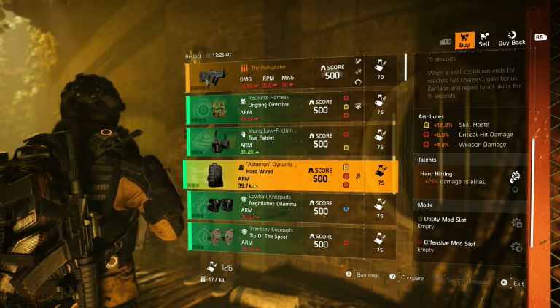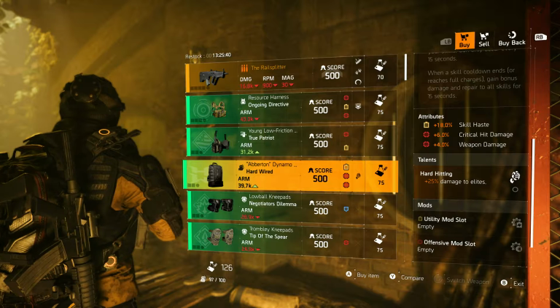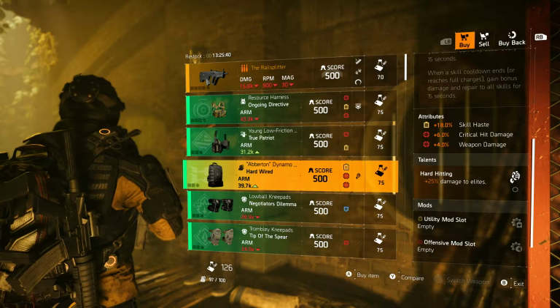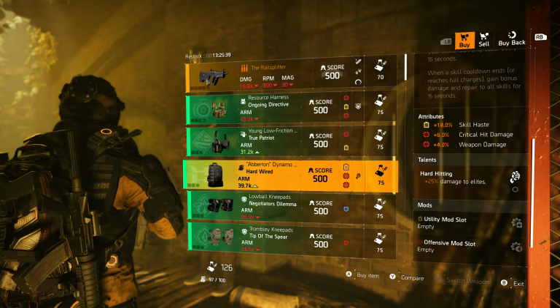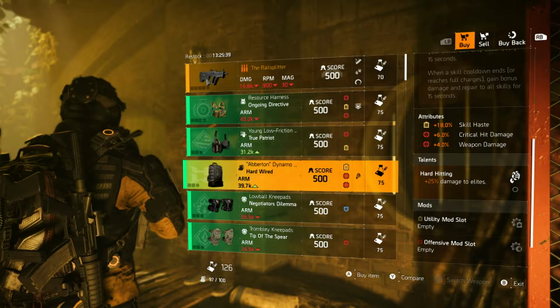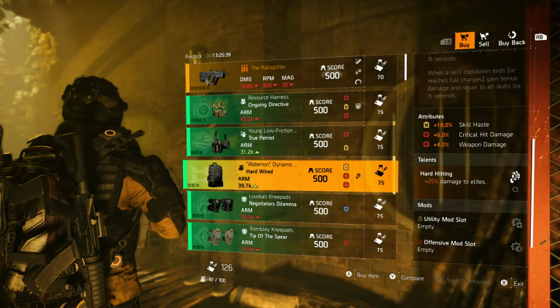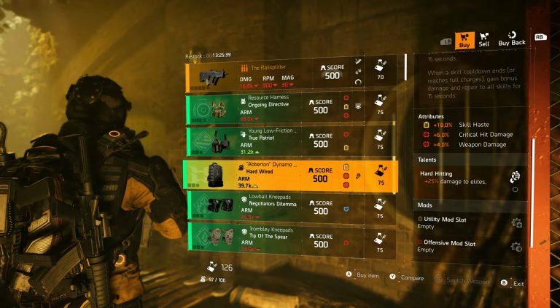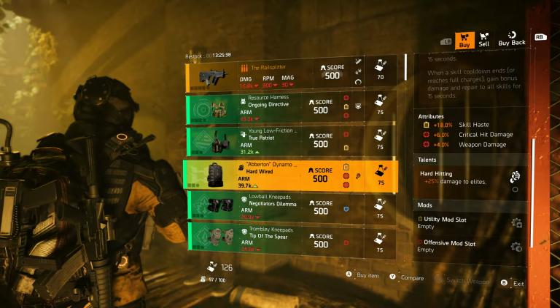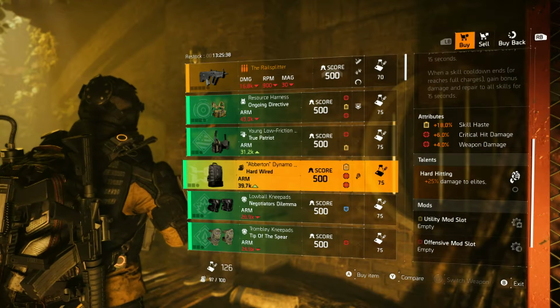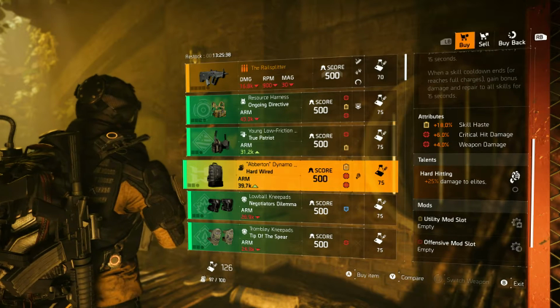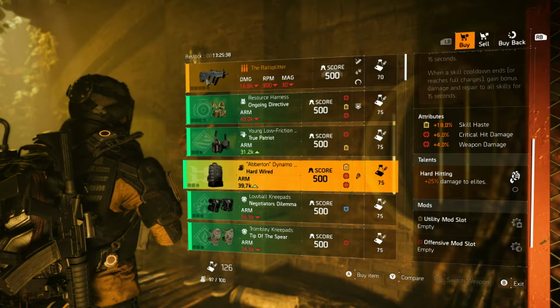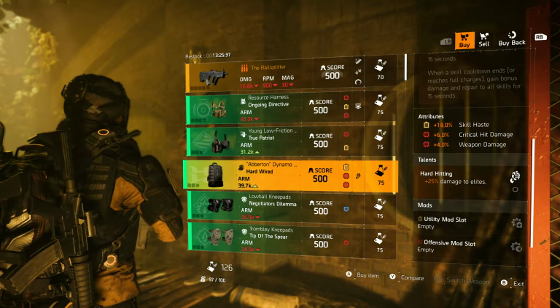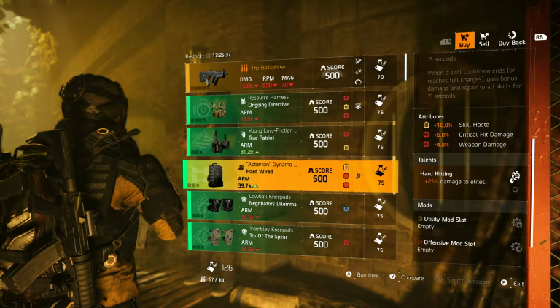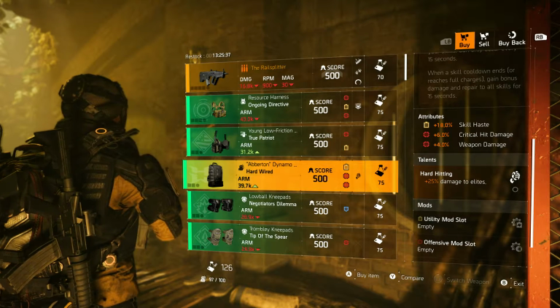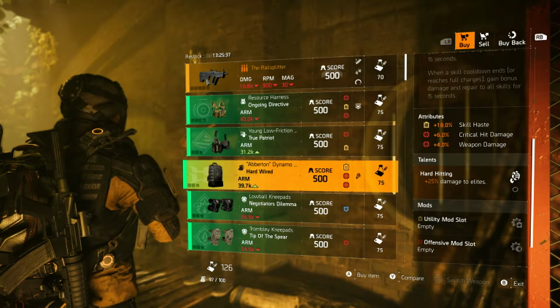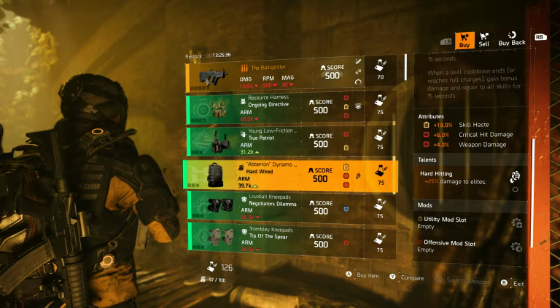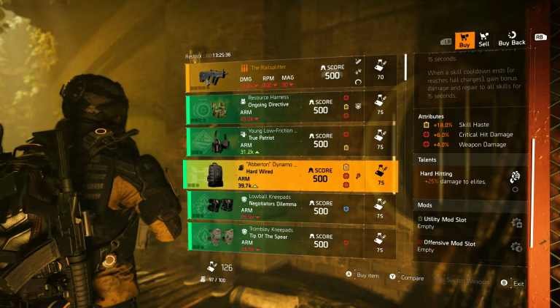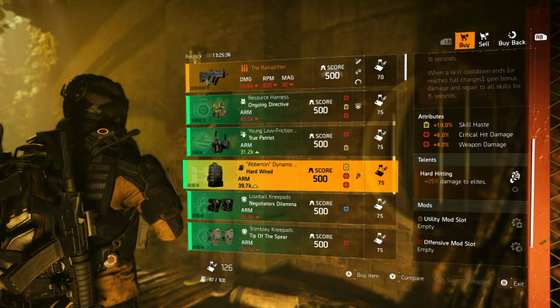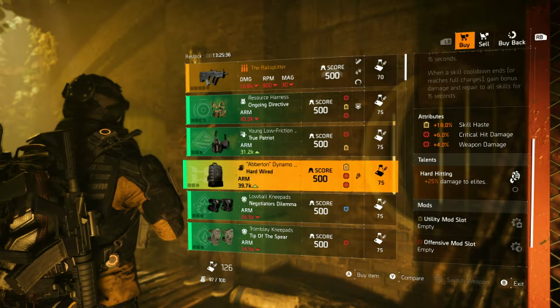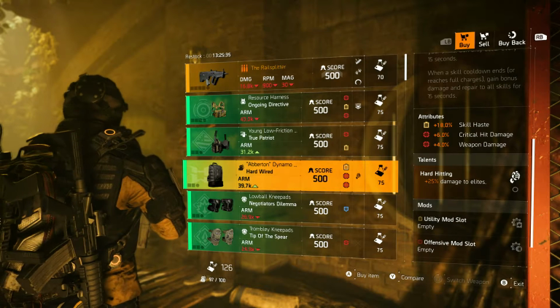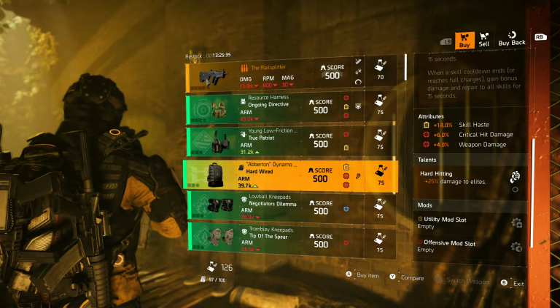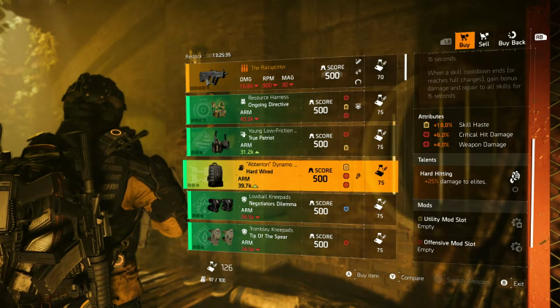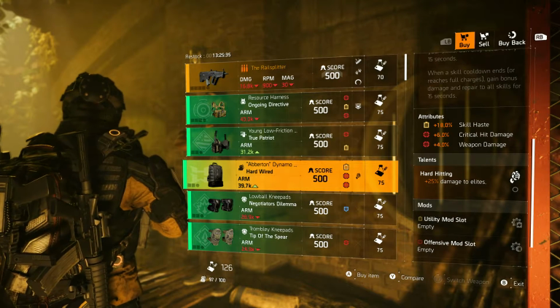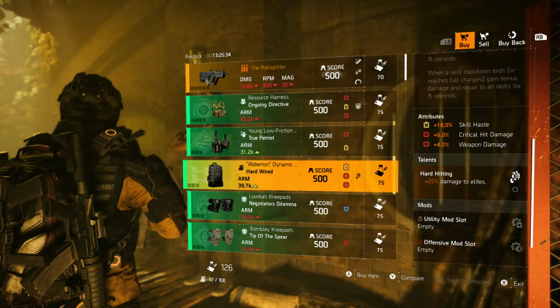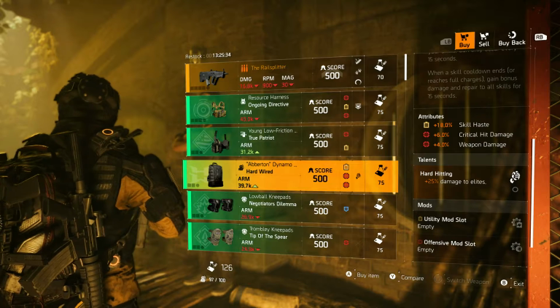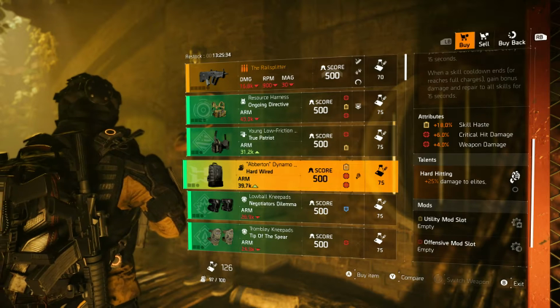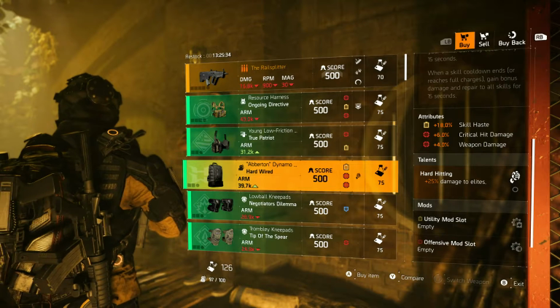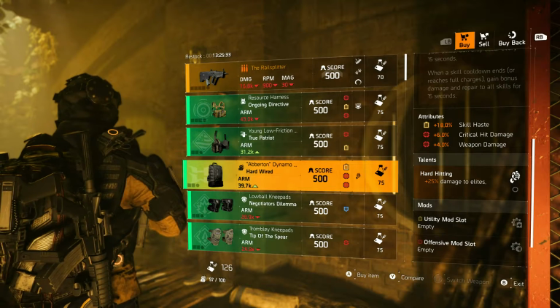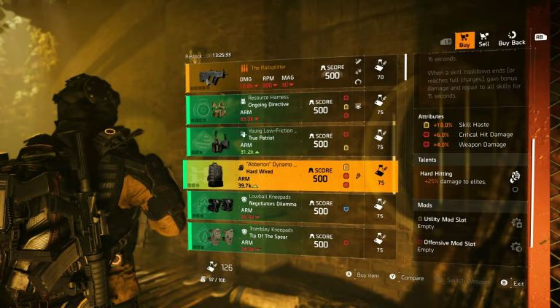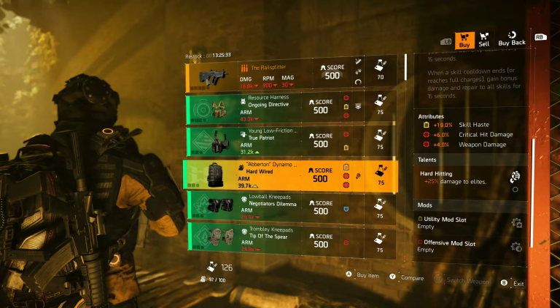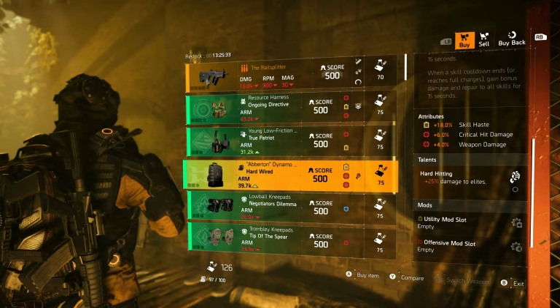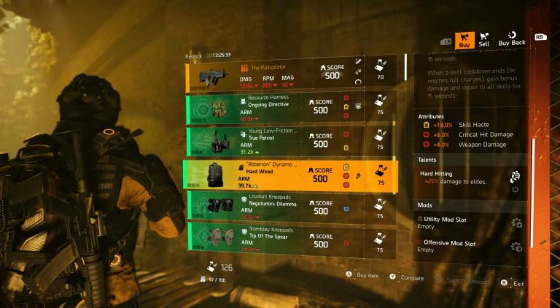Hardware Backpack, which is really good for PvE because it has Hard-Hitting, Weapon Damage, Crit Damage, and Skill Haste. And you can change the Crit Damage to something like Skill Power or Health.